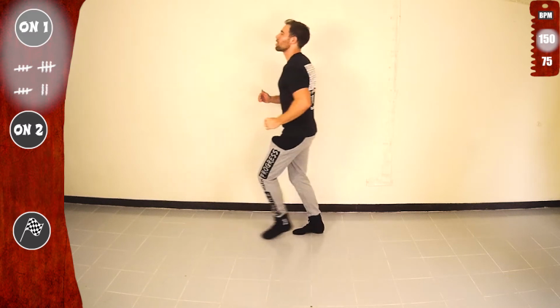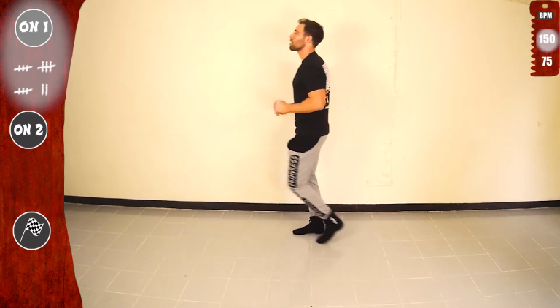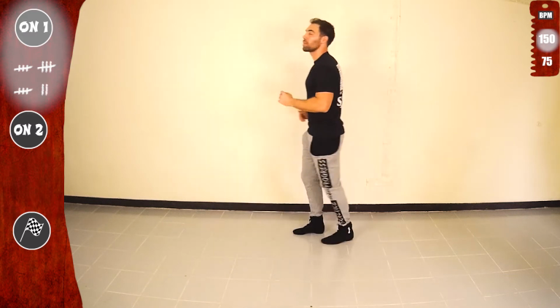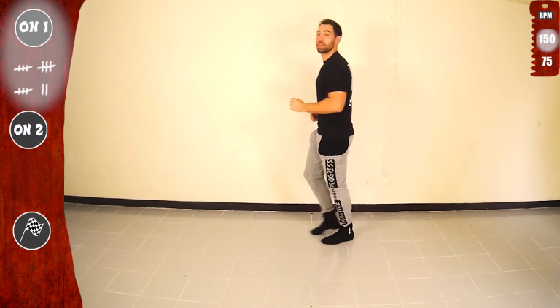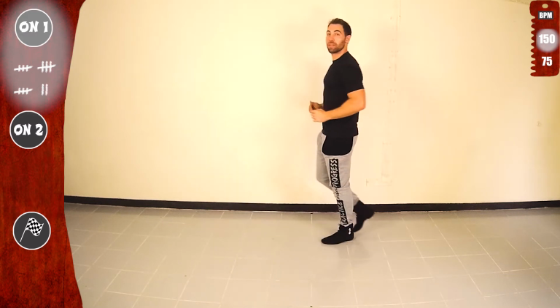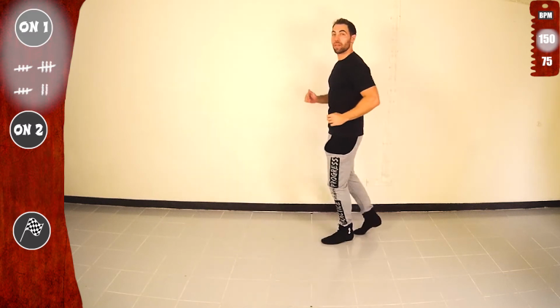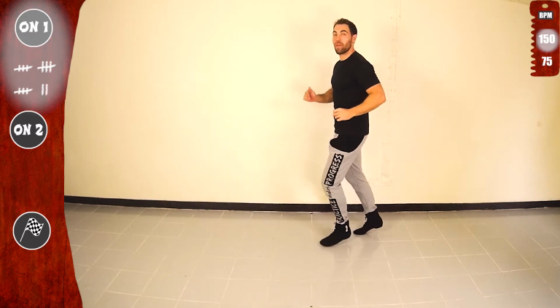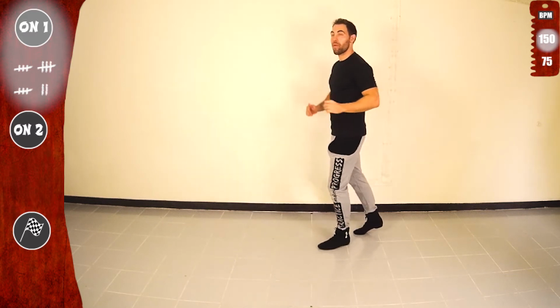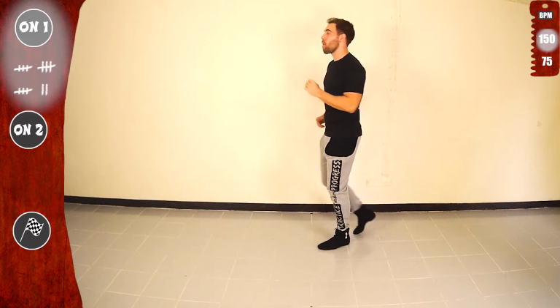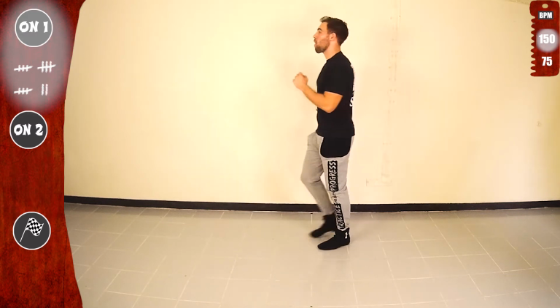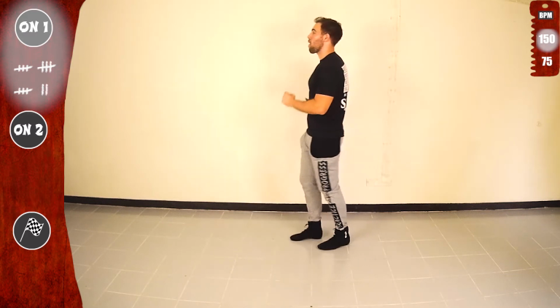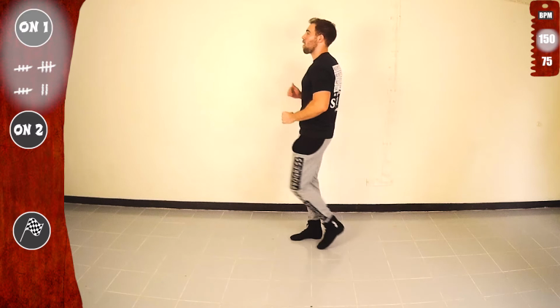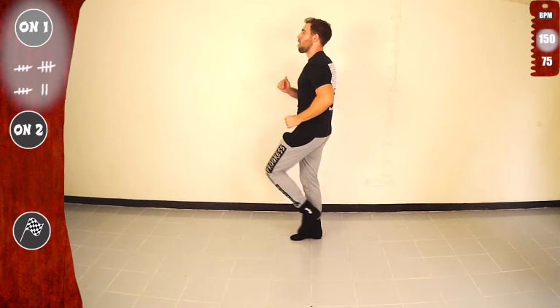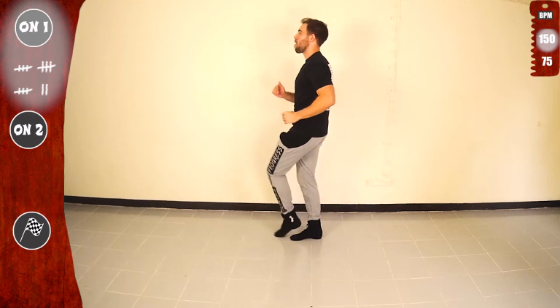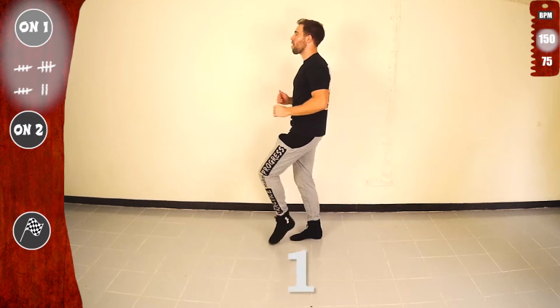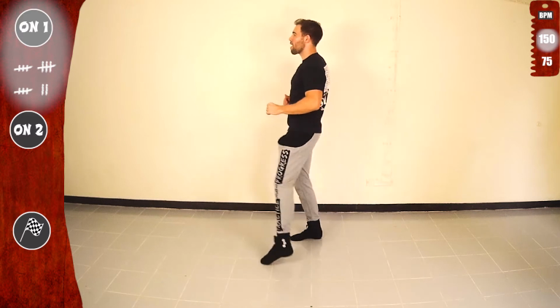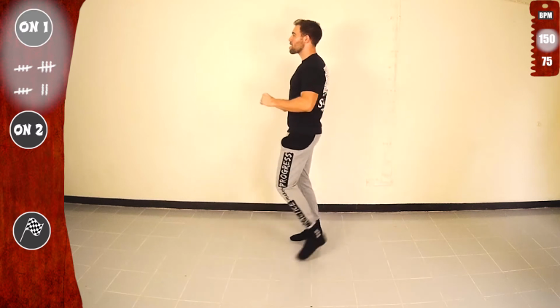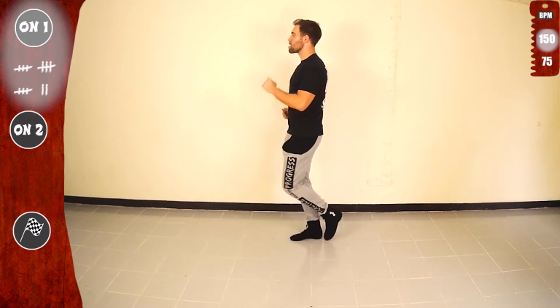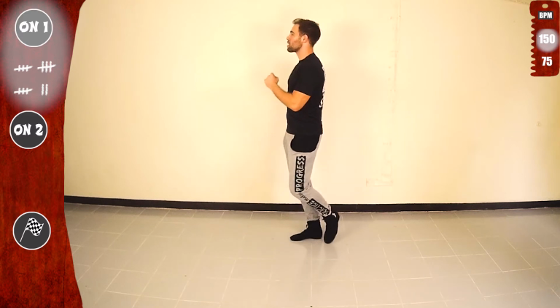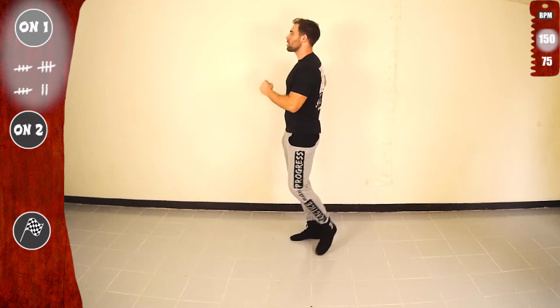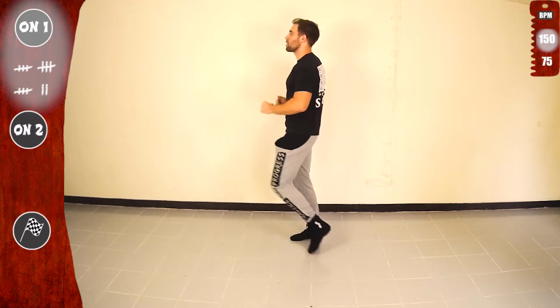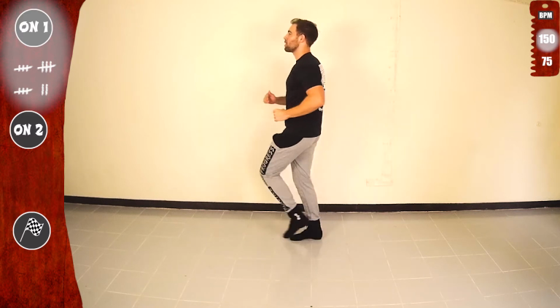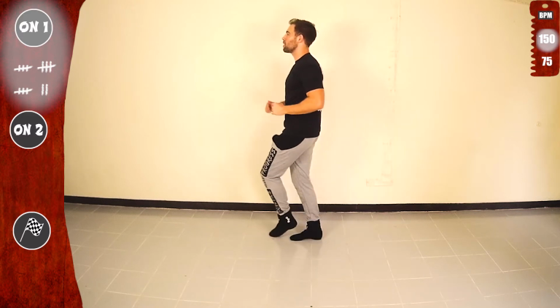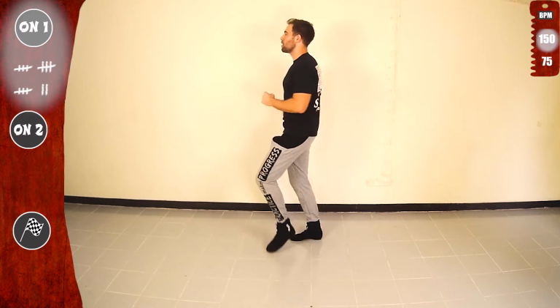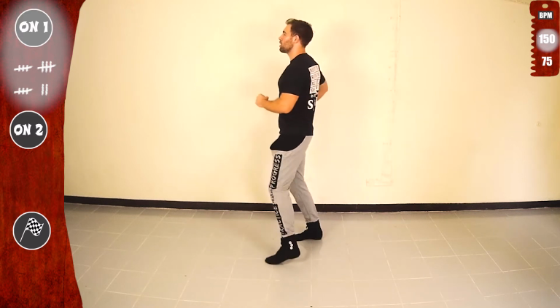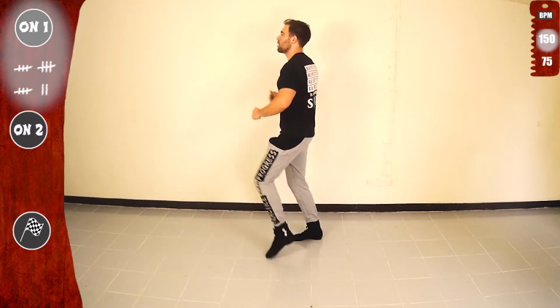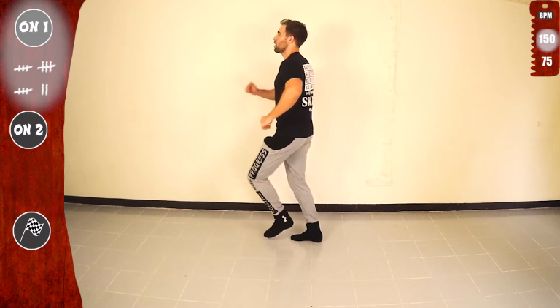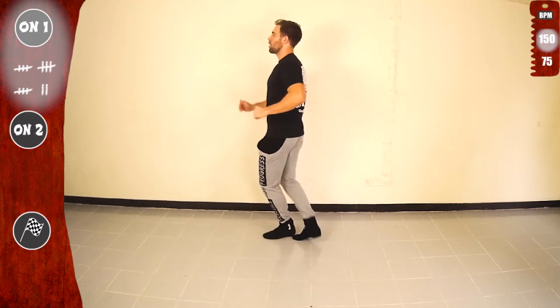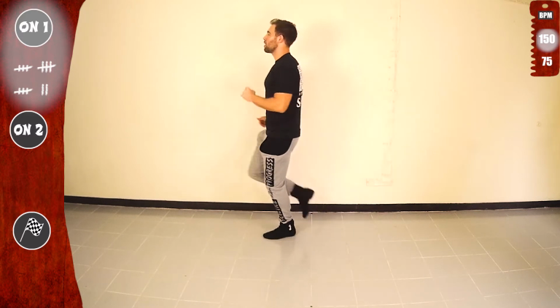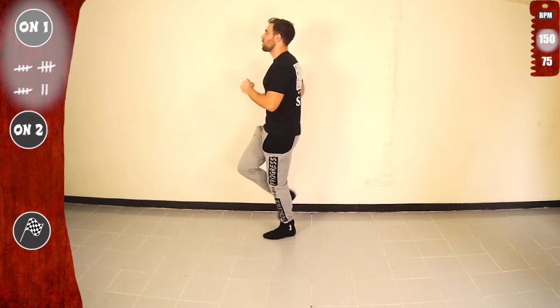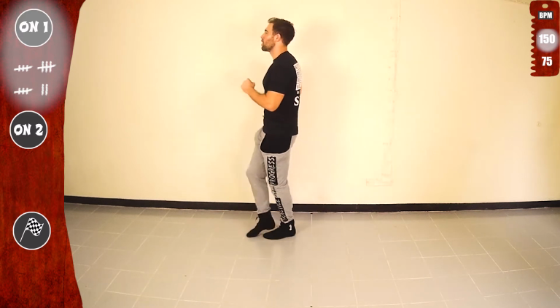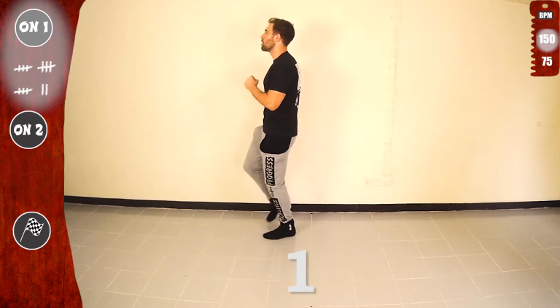Let's go again. 1, 2, 3, 4, 5, 6, 7, other side. Yeah.